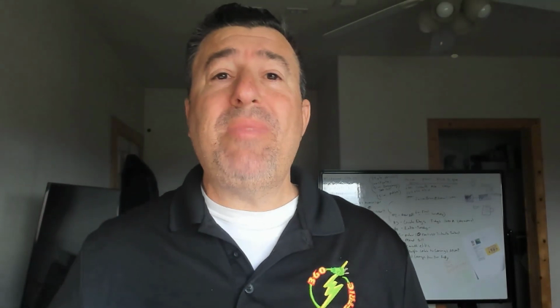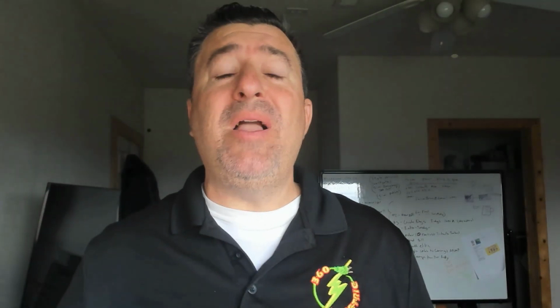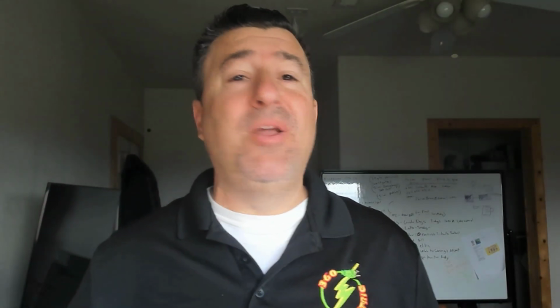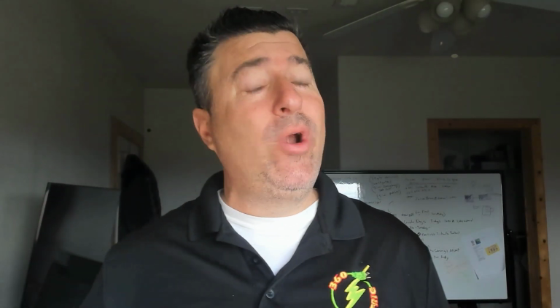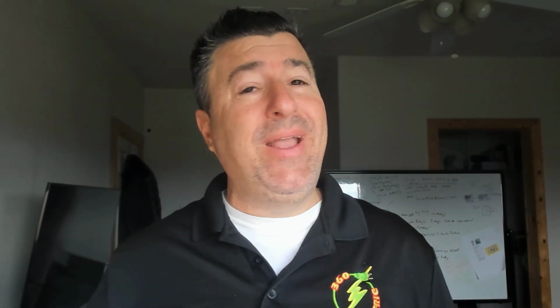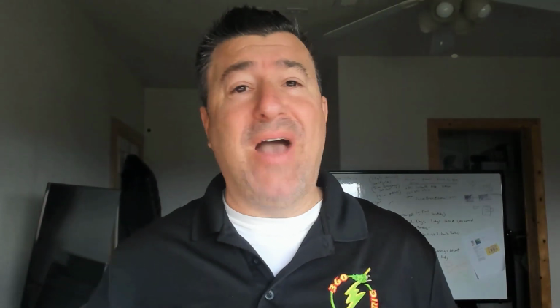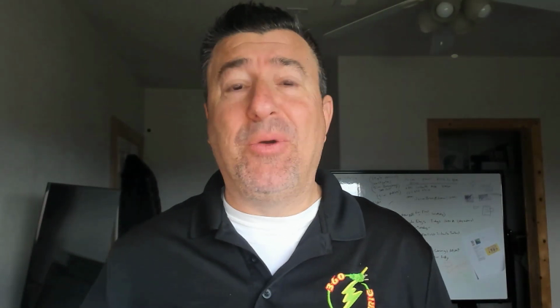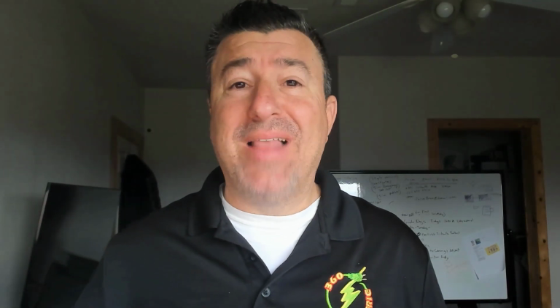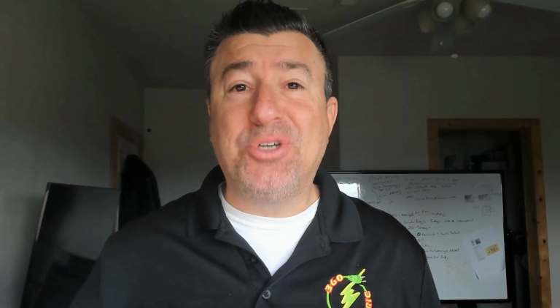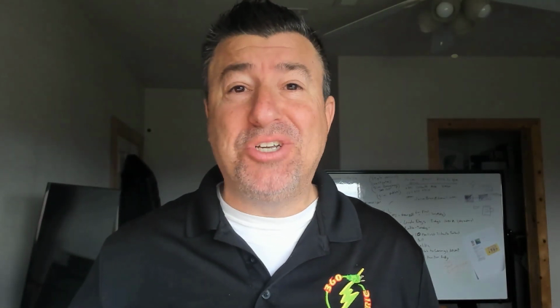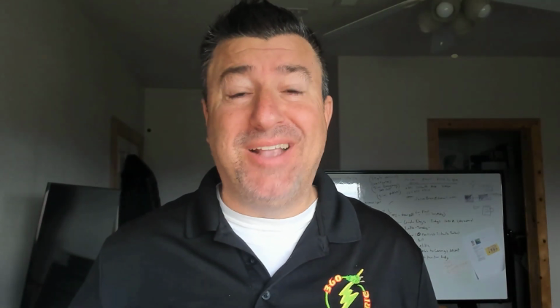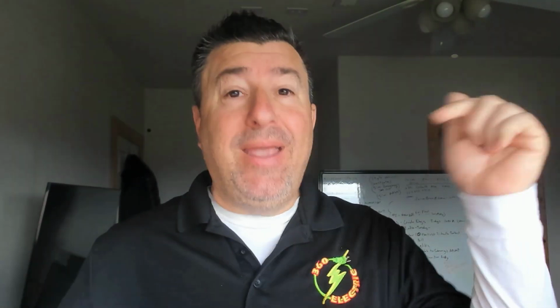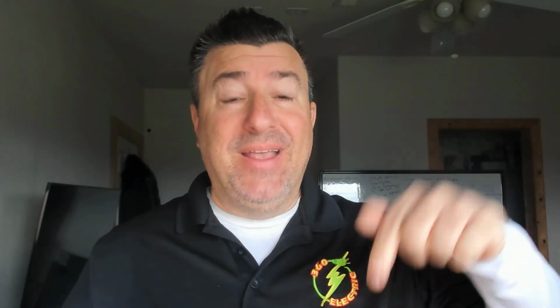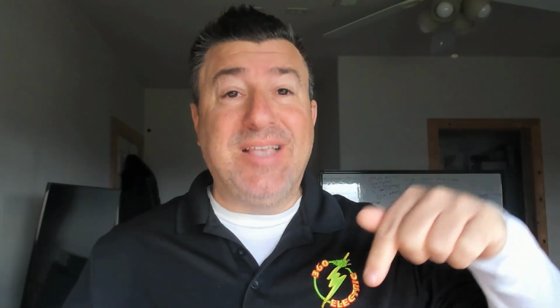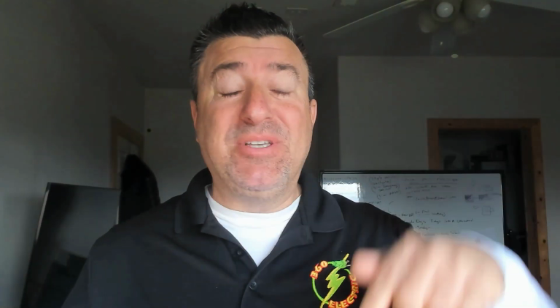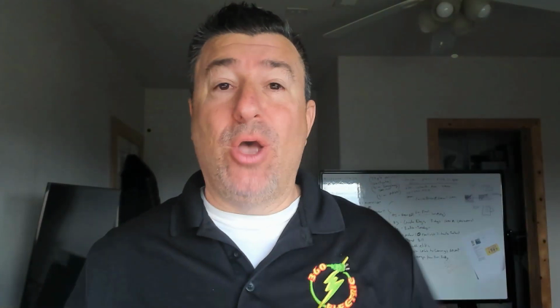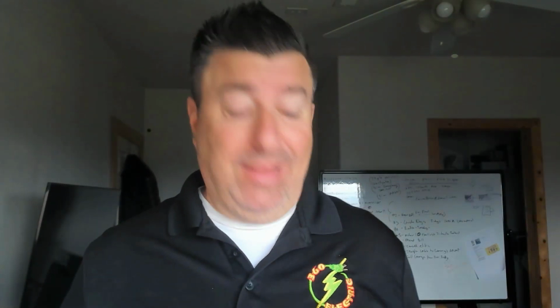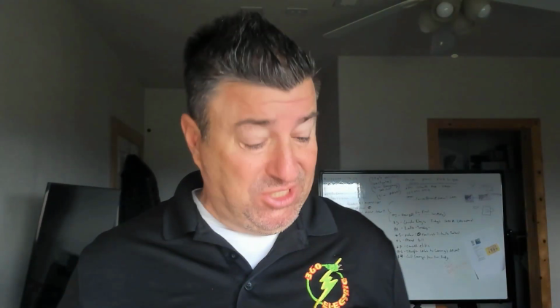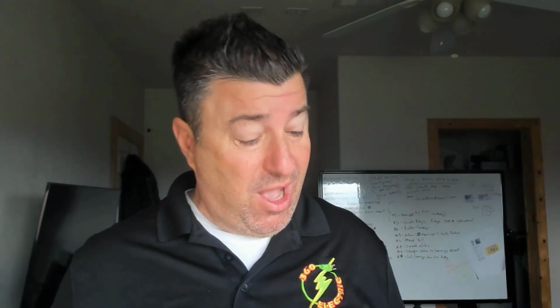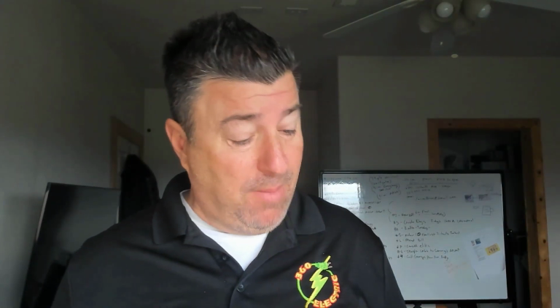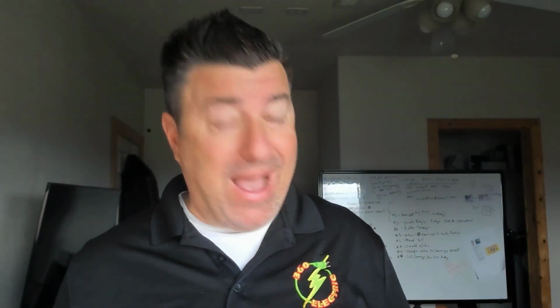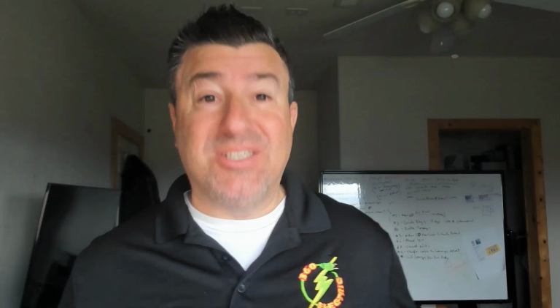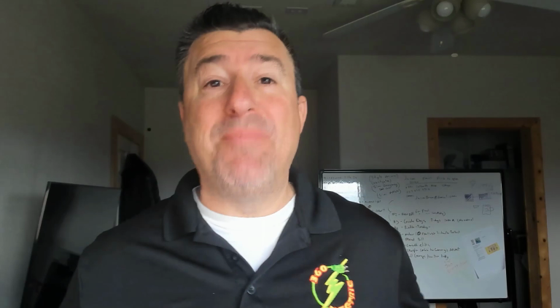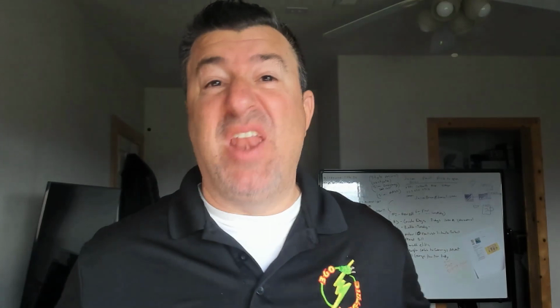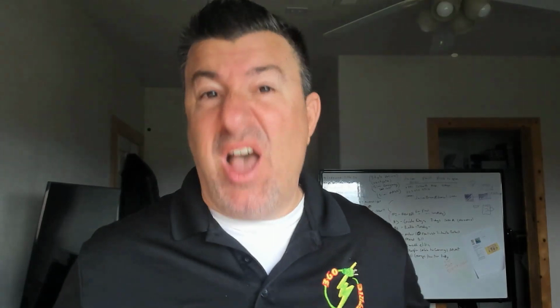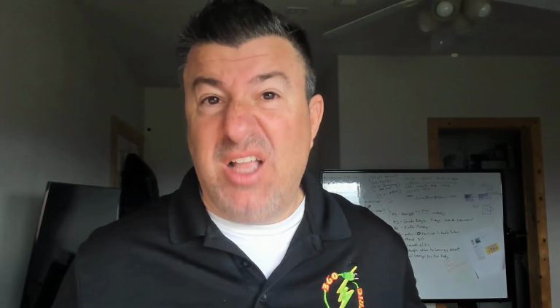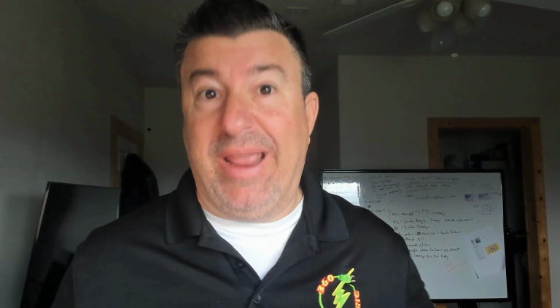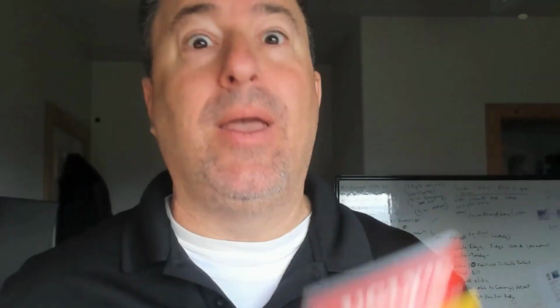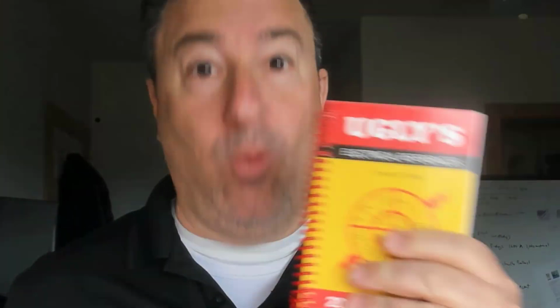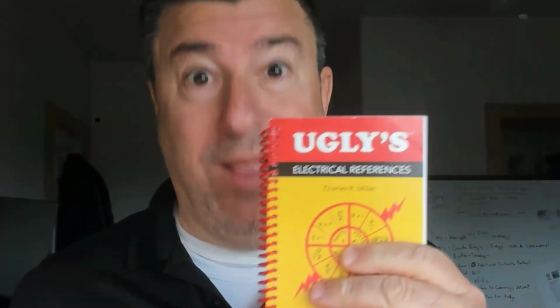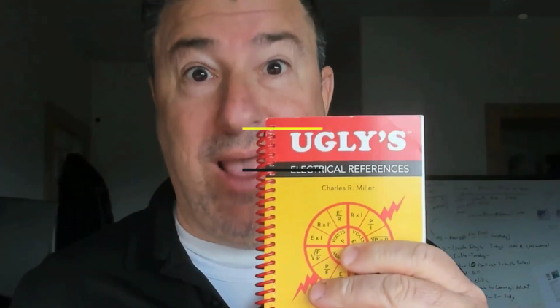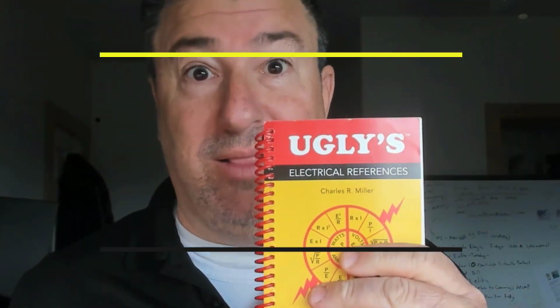Good morning, coffee with electricians. In this episode, let's talk about something ugly — really ugly.